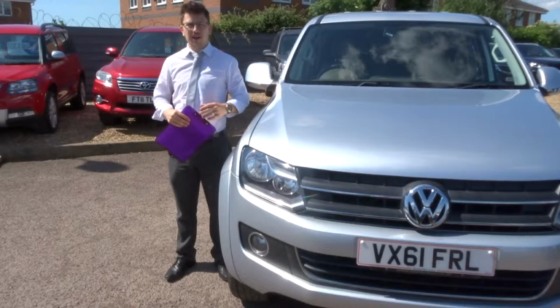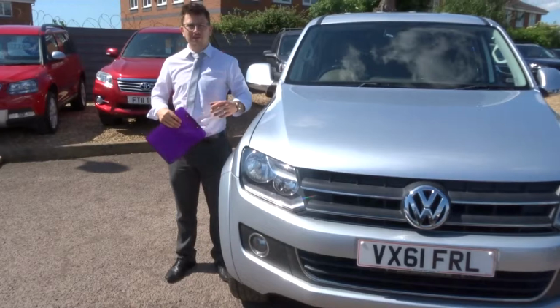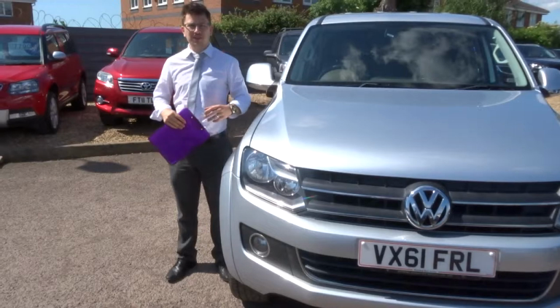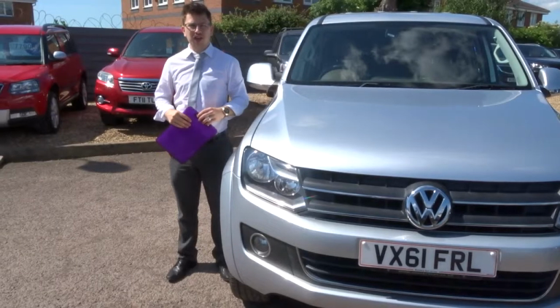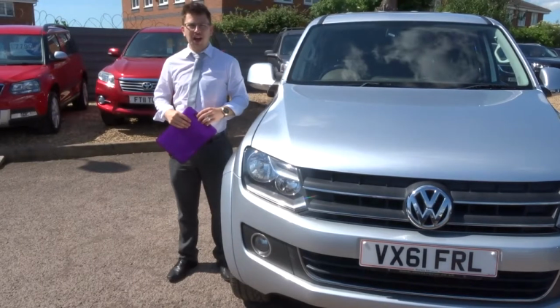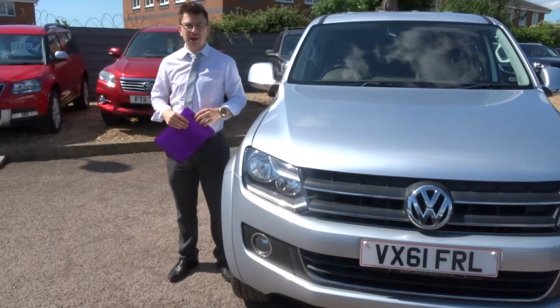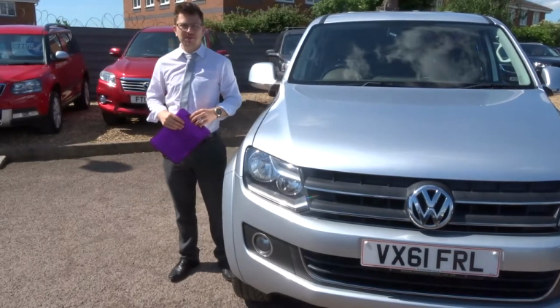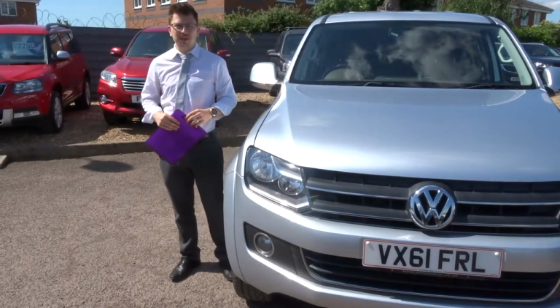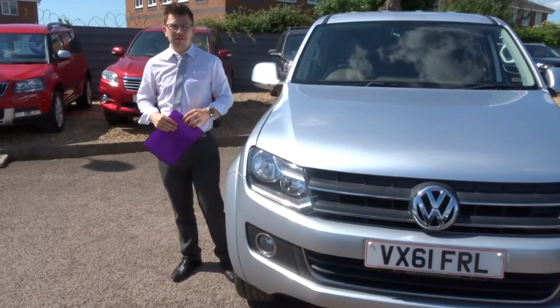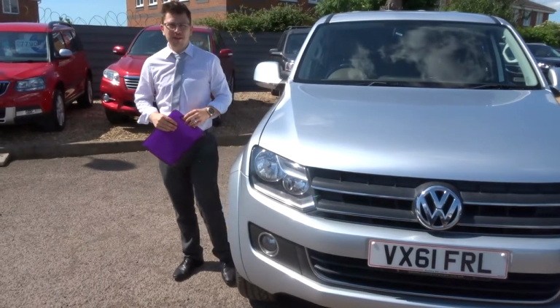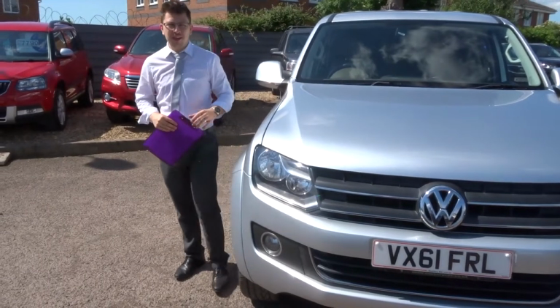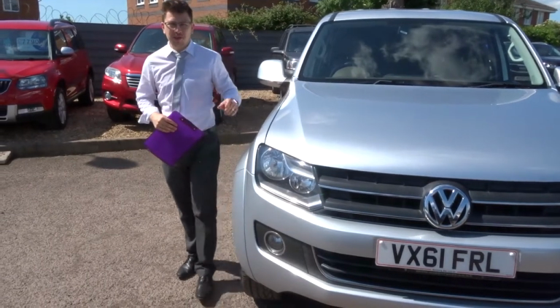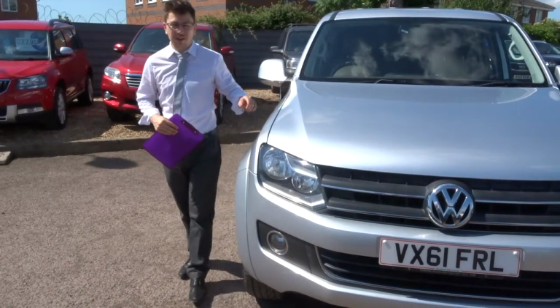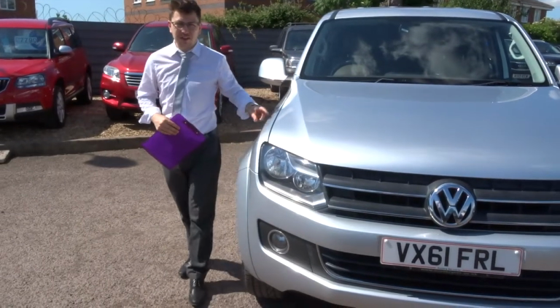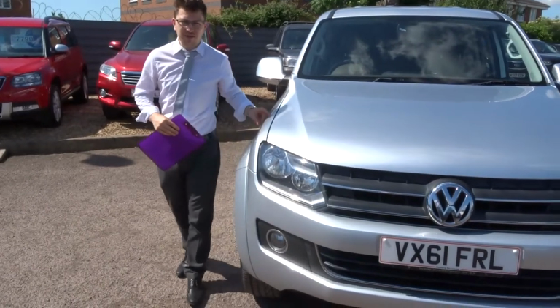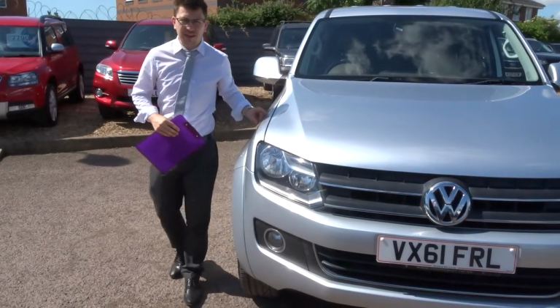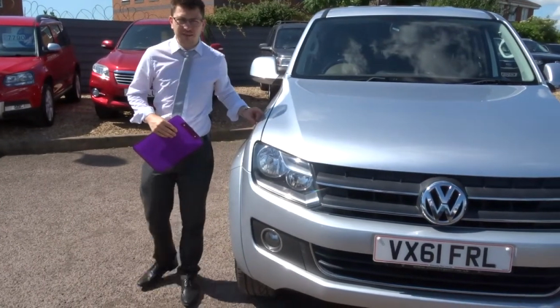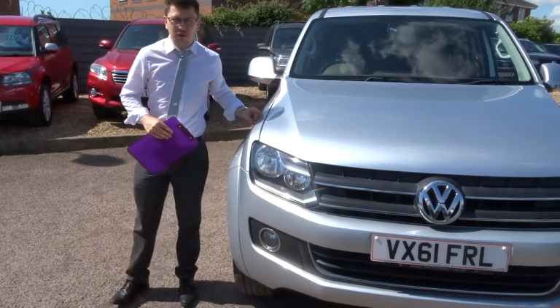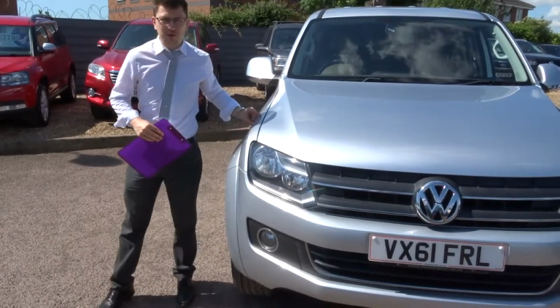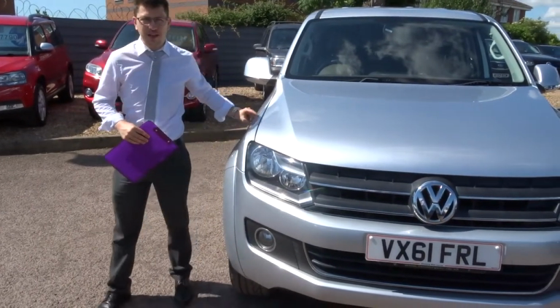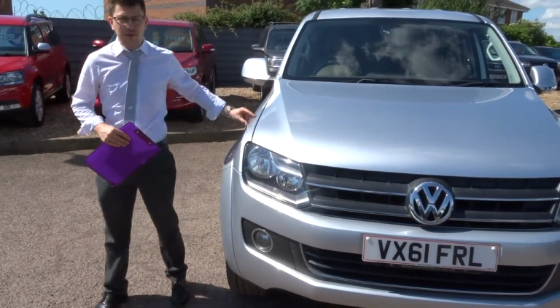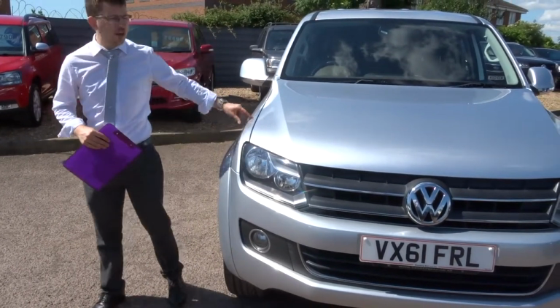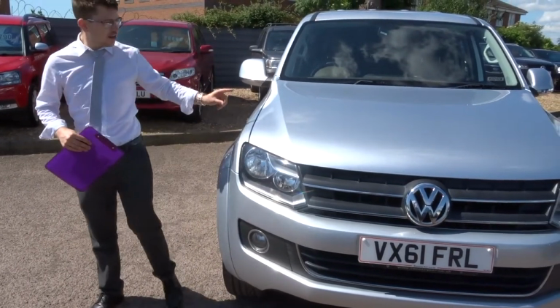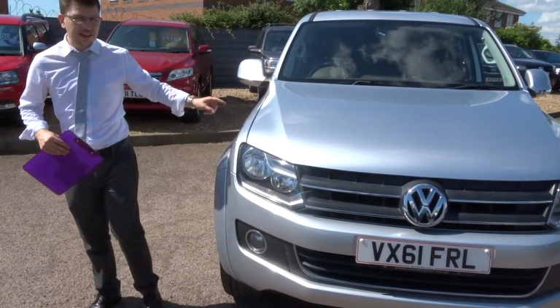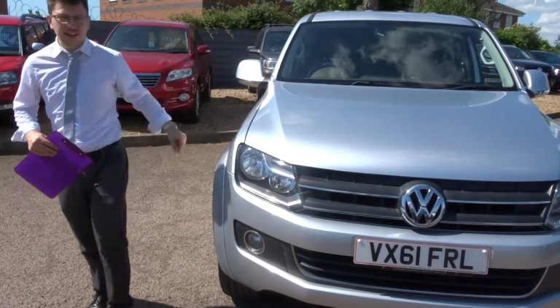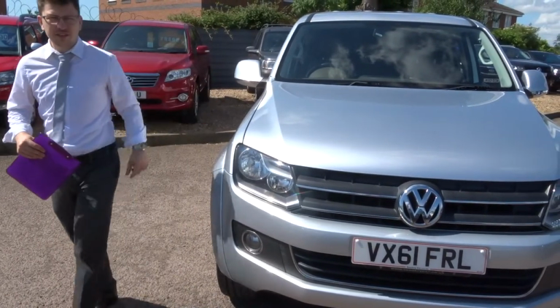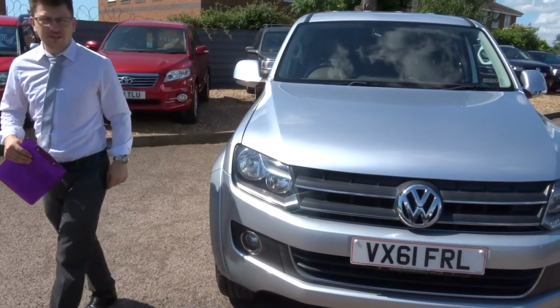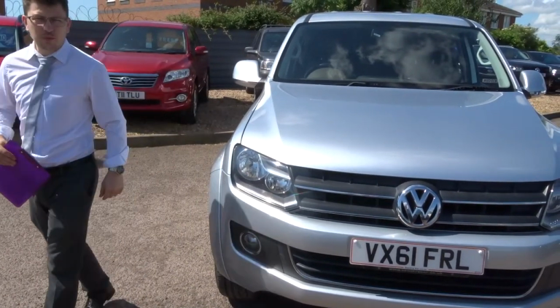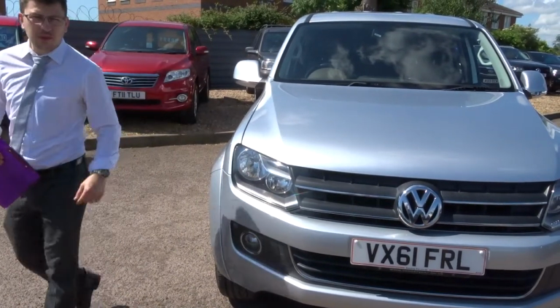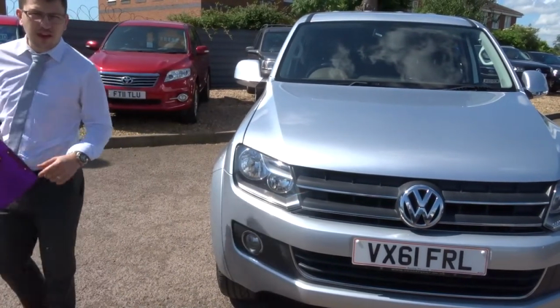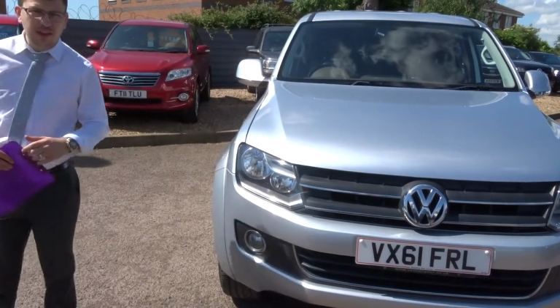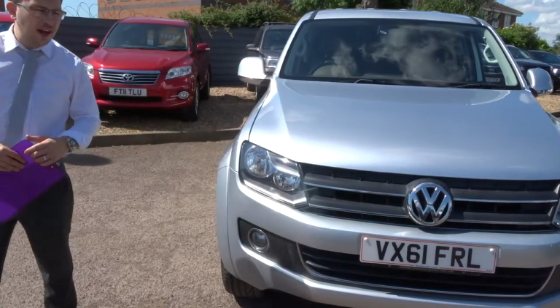Welcome to Country Car, my name's Tom. Here we have a lovely Volkswagen Amarok. Let's give you a walk around the car.